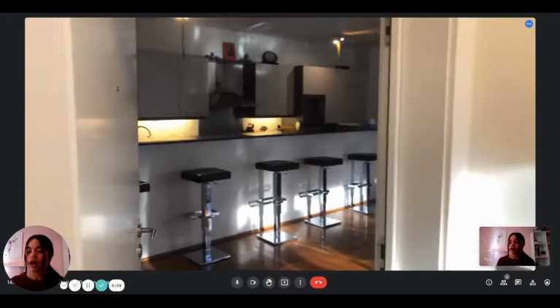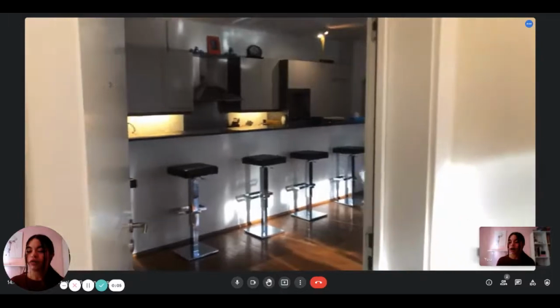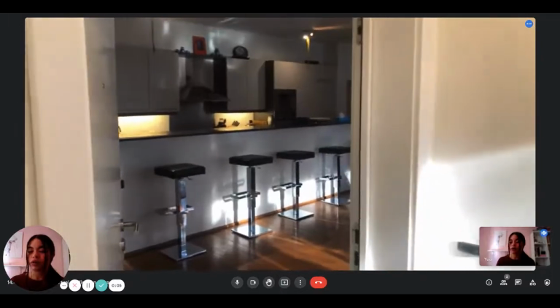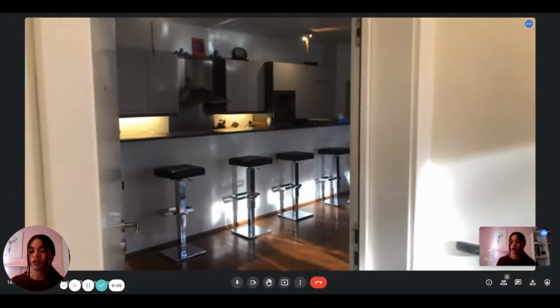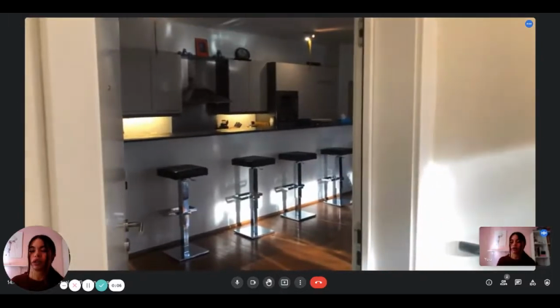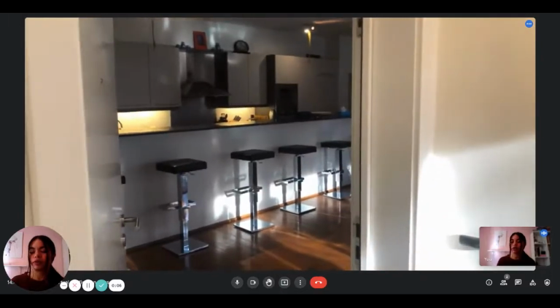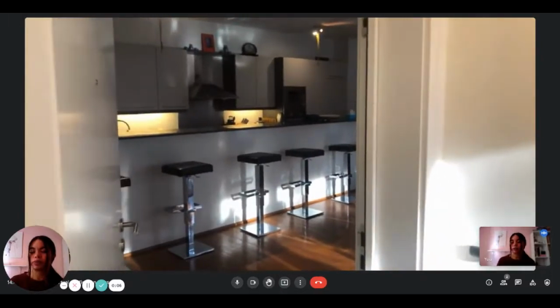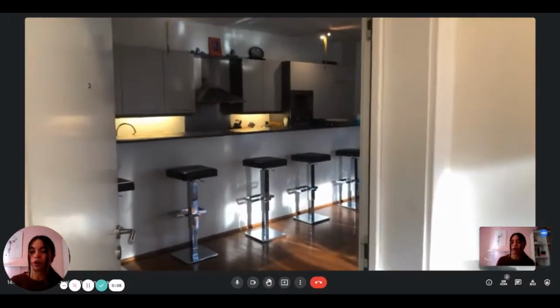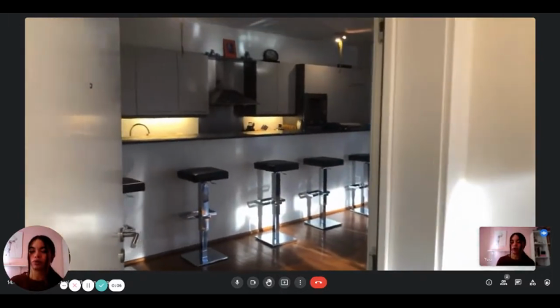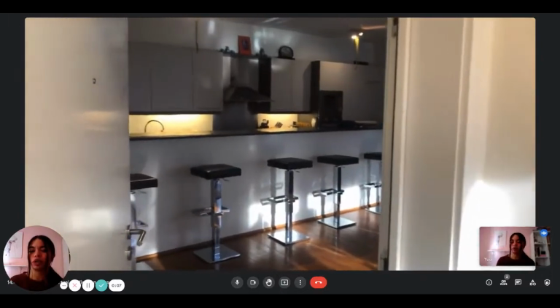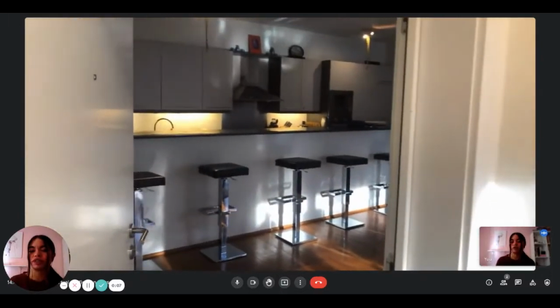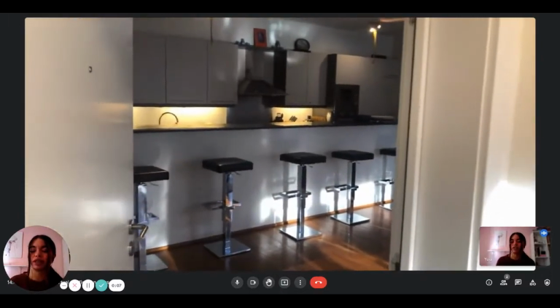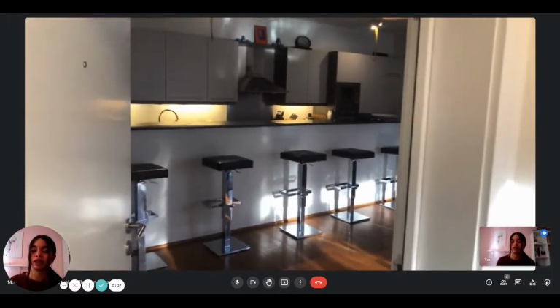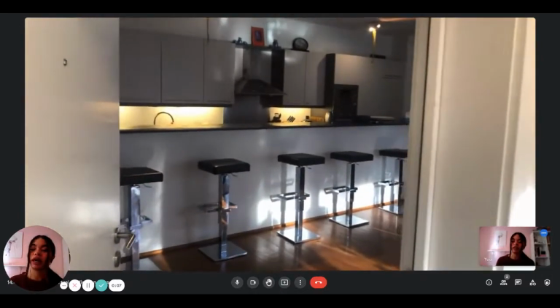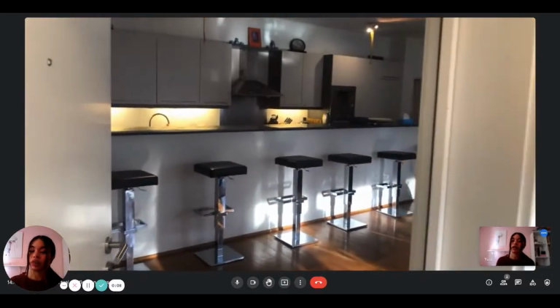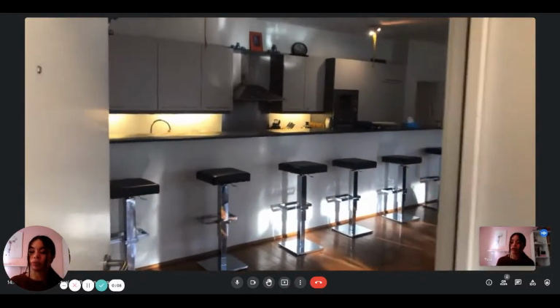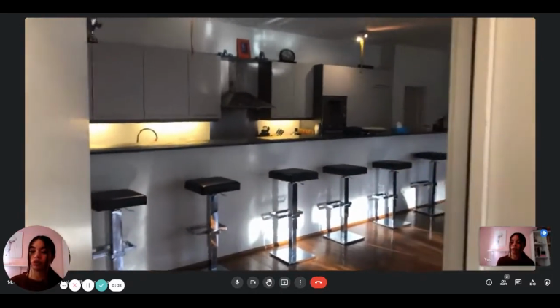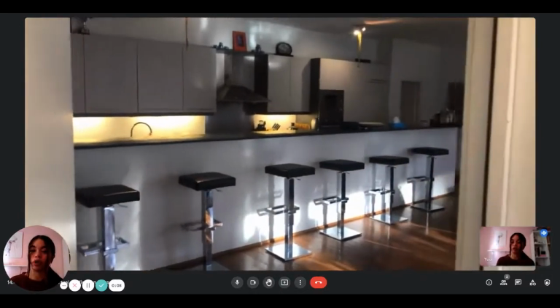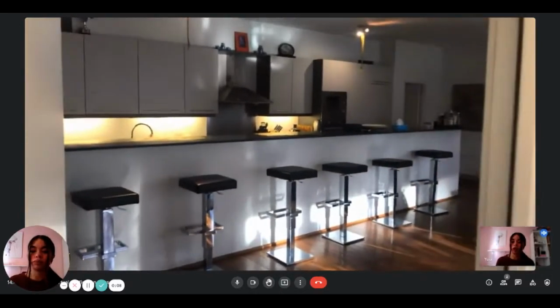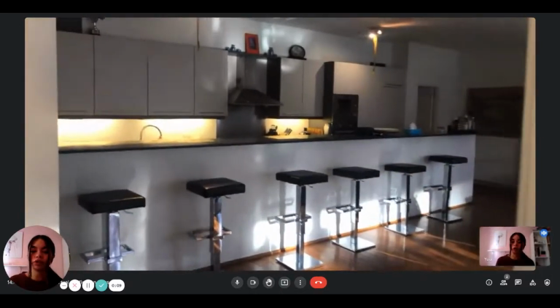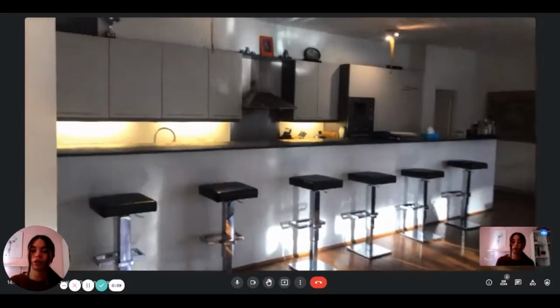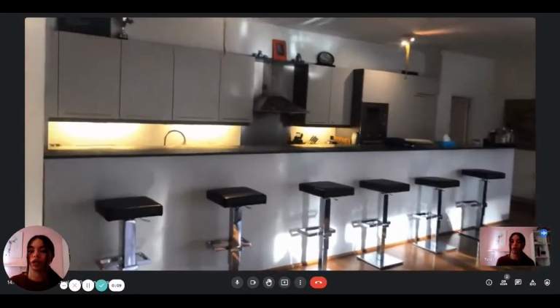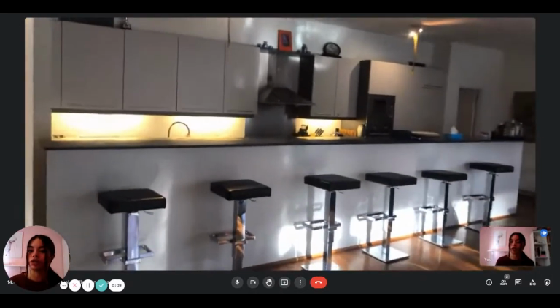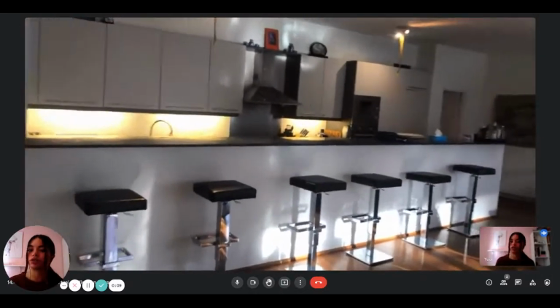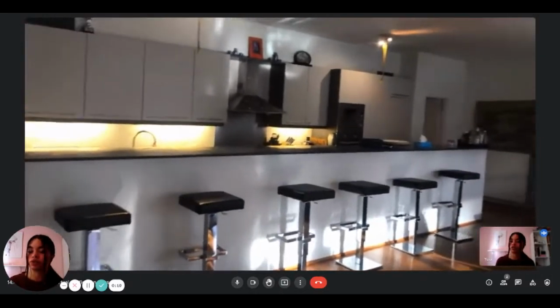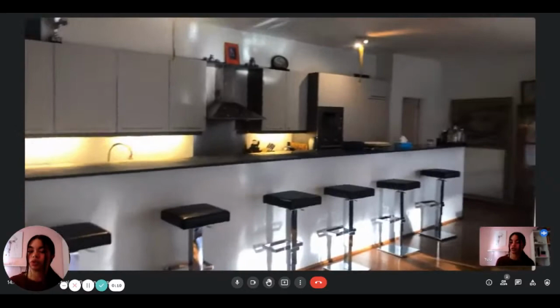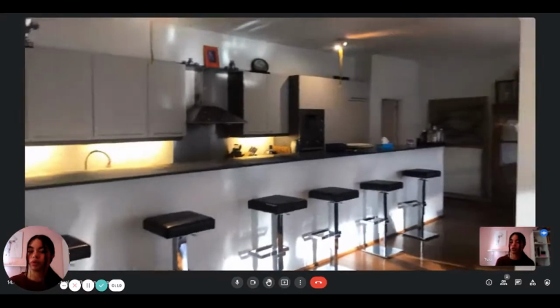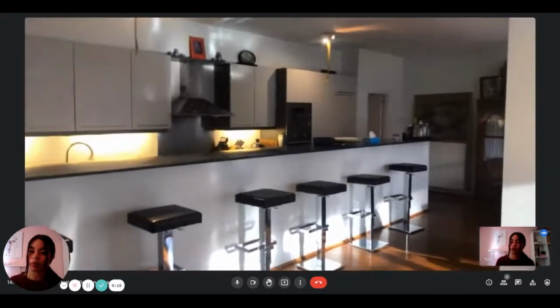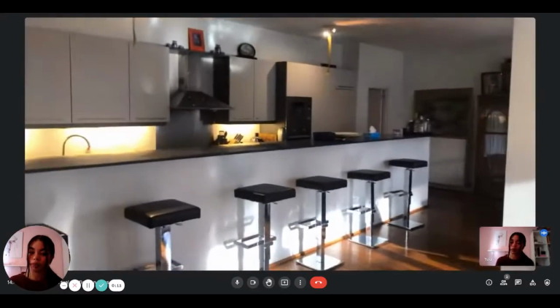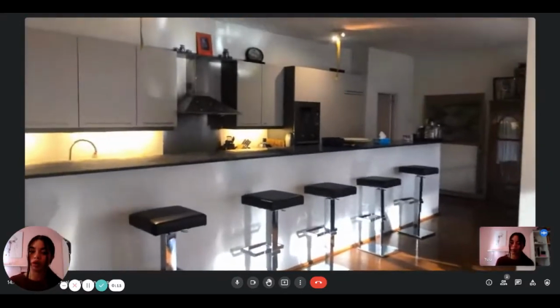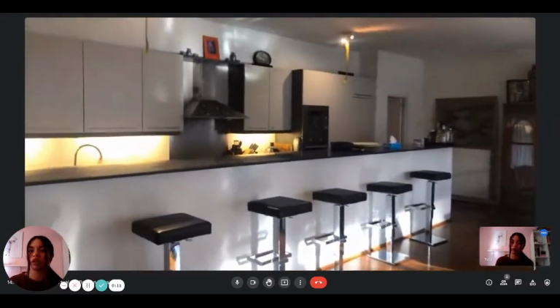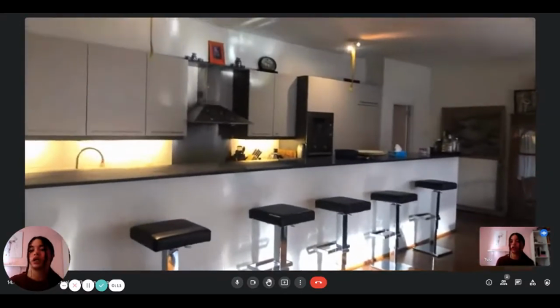Hi everyone, this is Lauren from Spotted Home. Today we're visiting a three-bedroom apartment, and the landlady is going to show us what the apartment looks like.